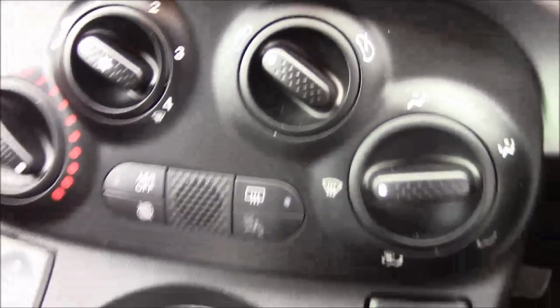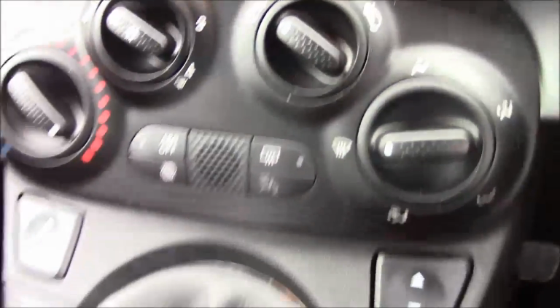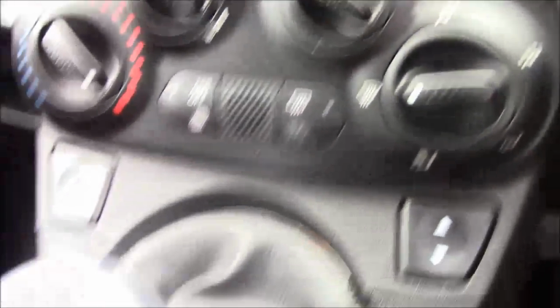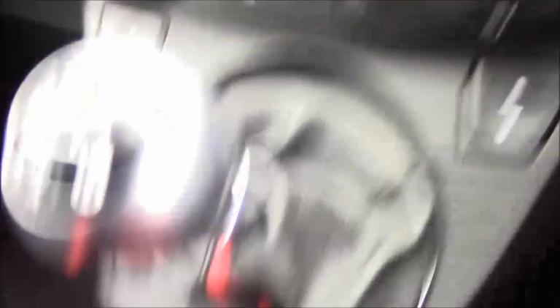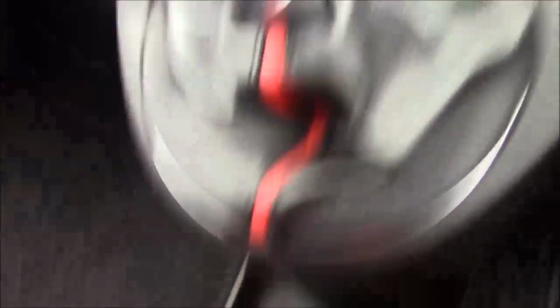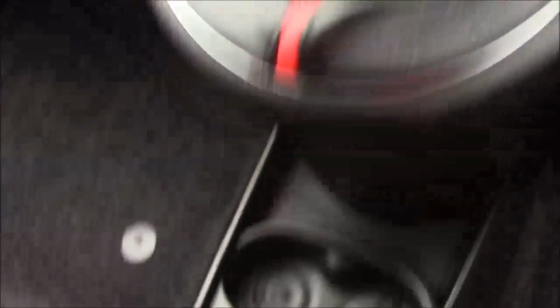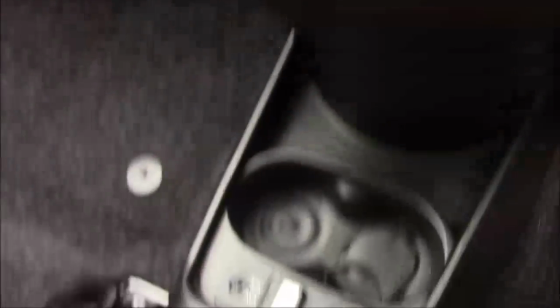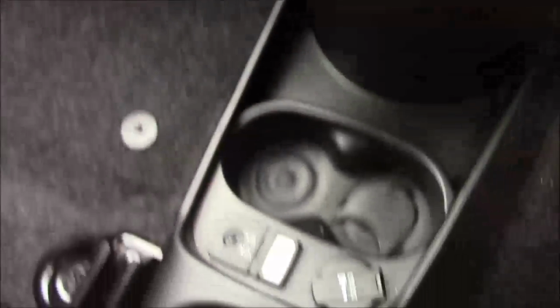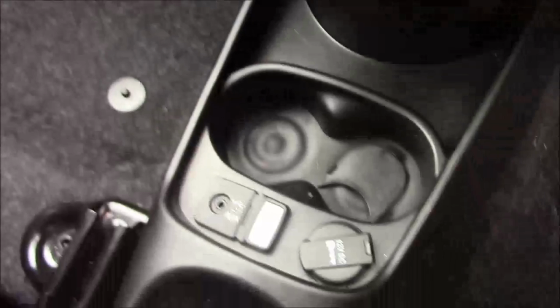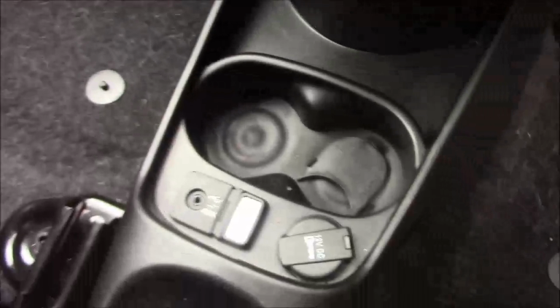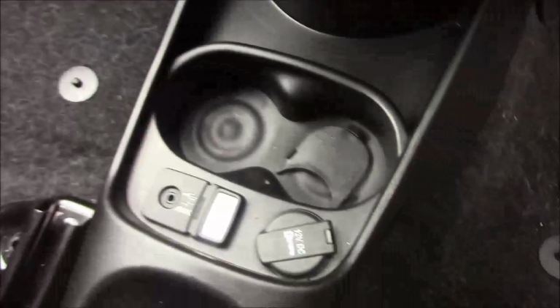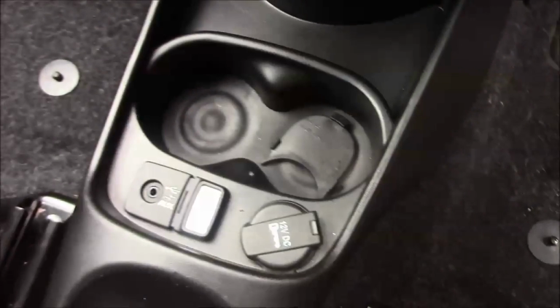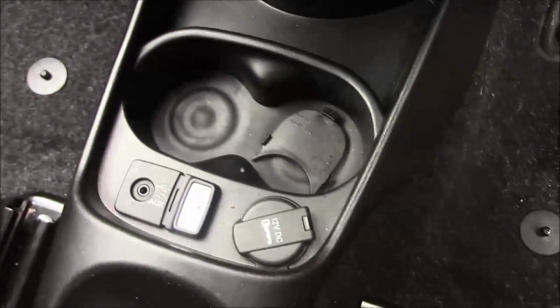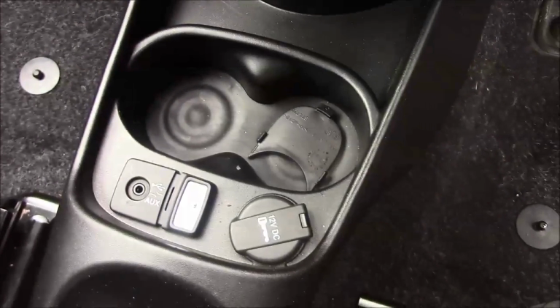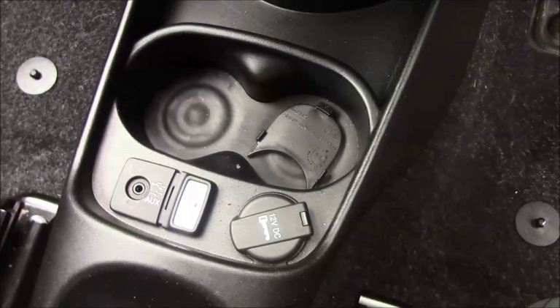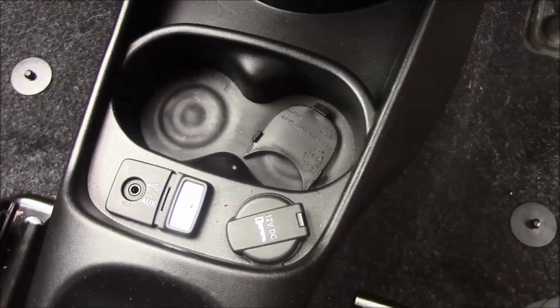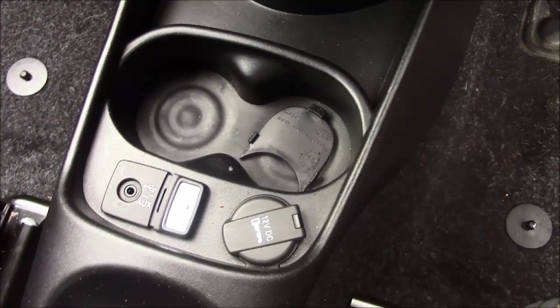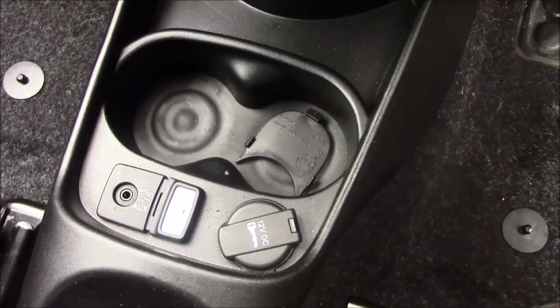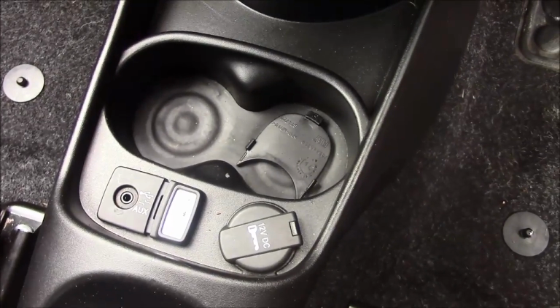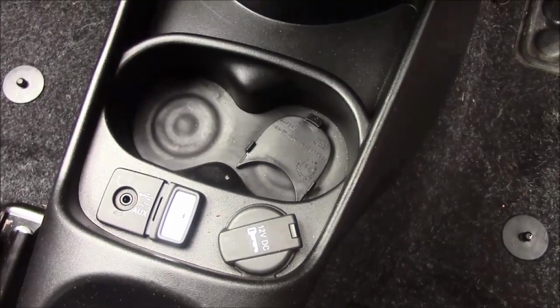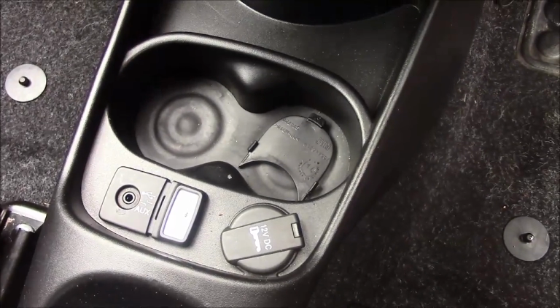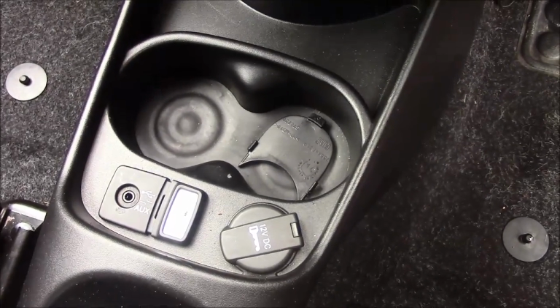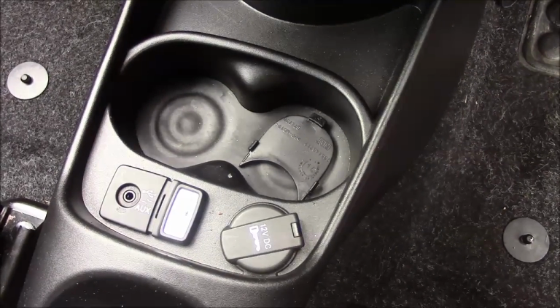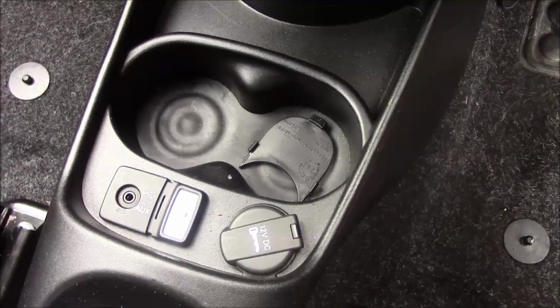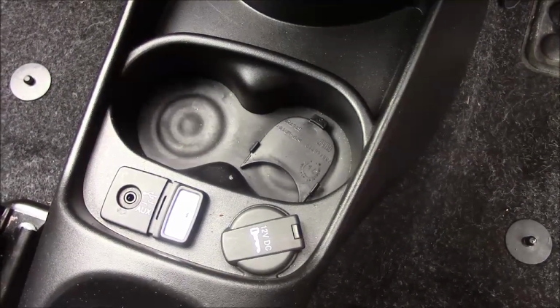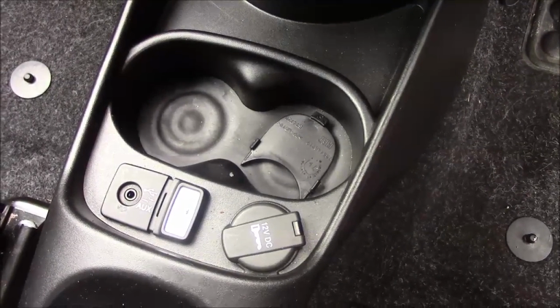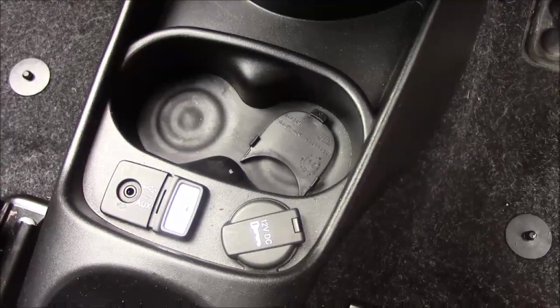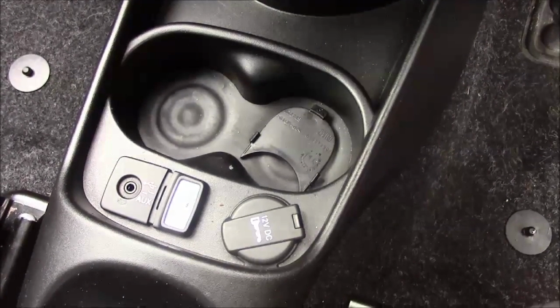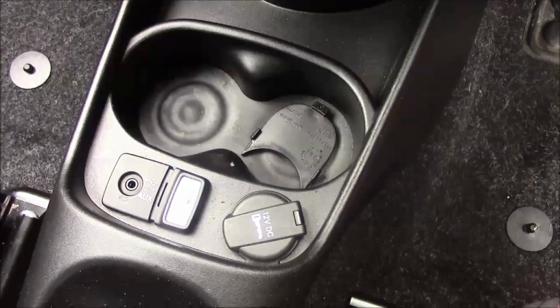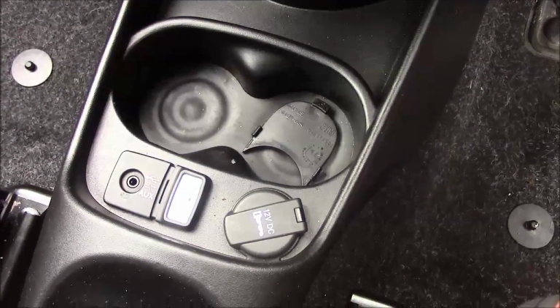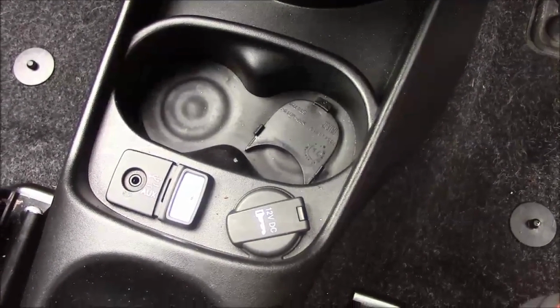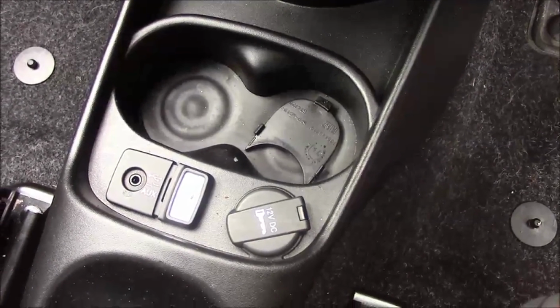Just past the gear stick we have all your various power outlets such as your auxiliary port, USB port and a 12 volt power socket for all your various gadgets.